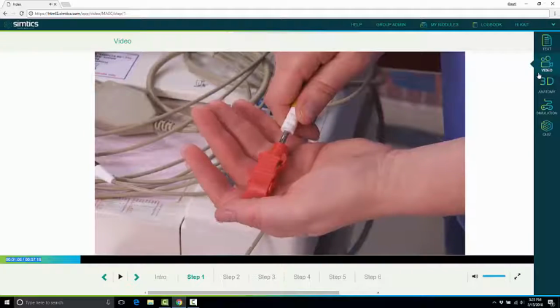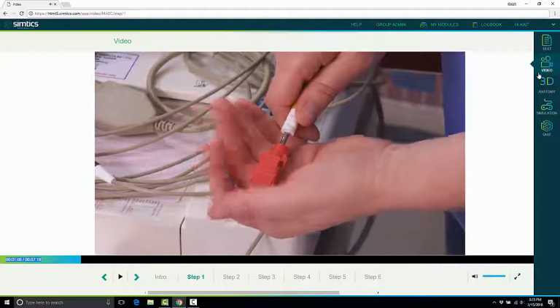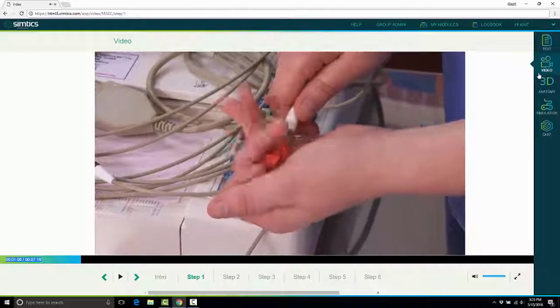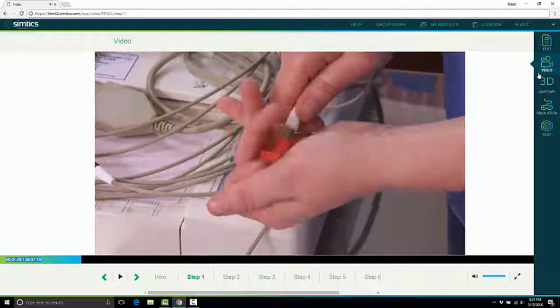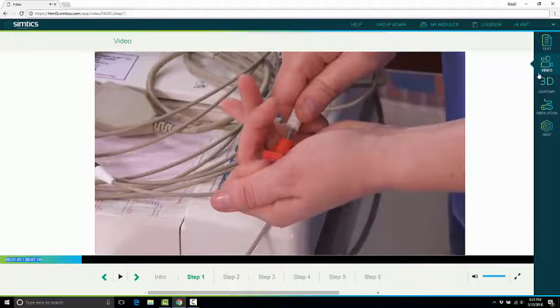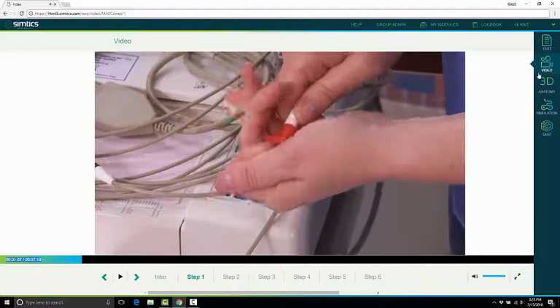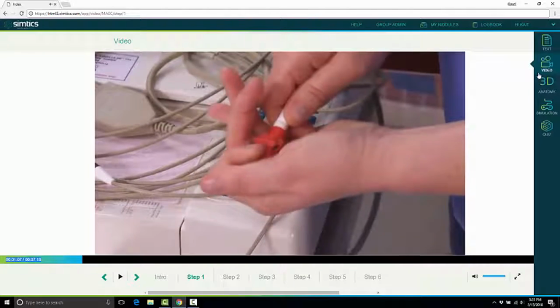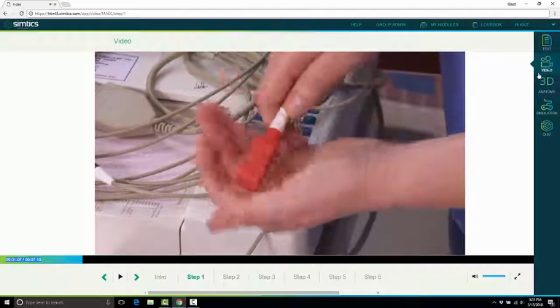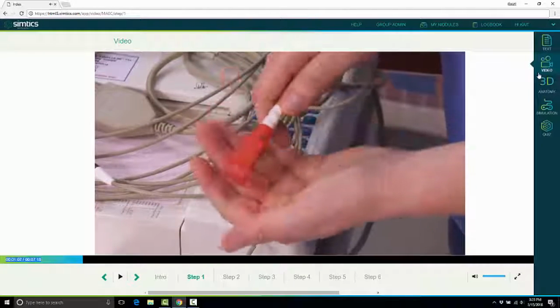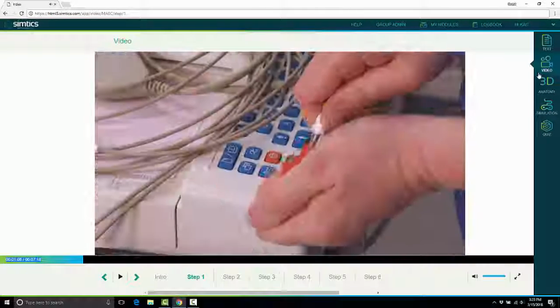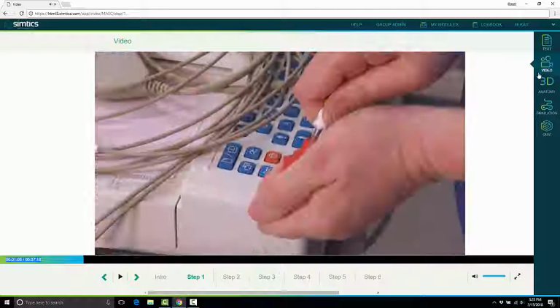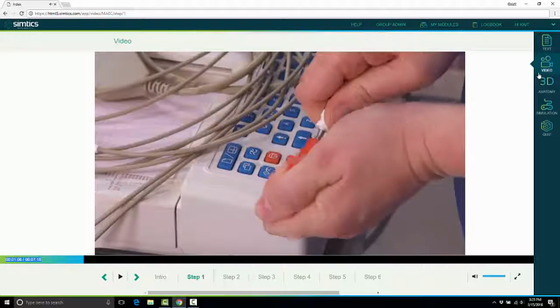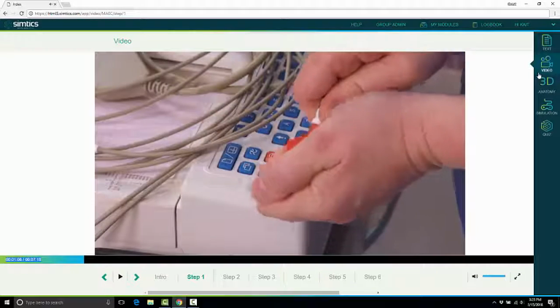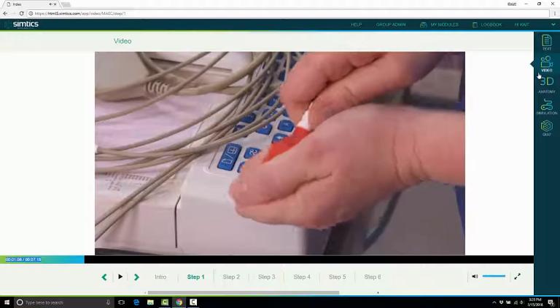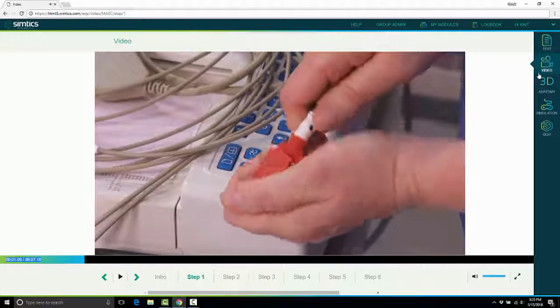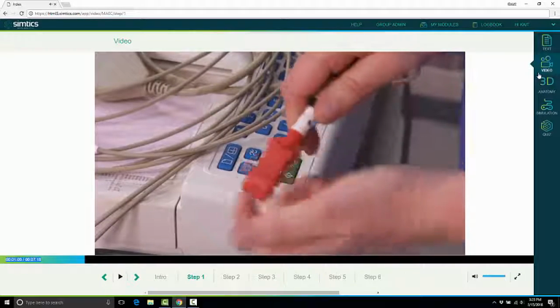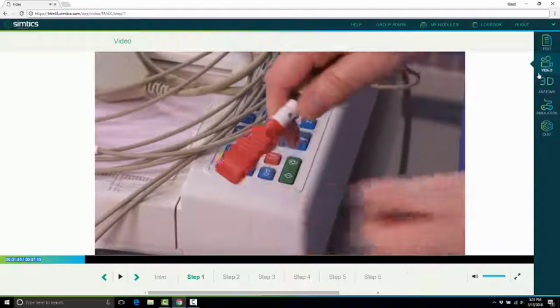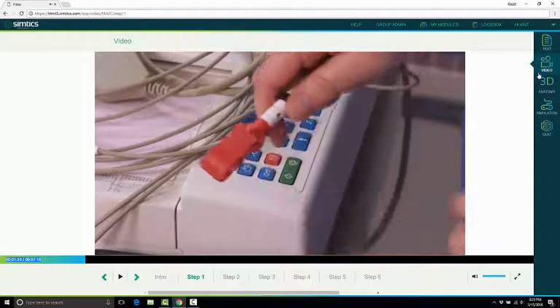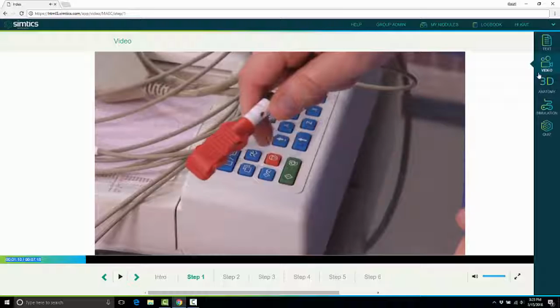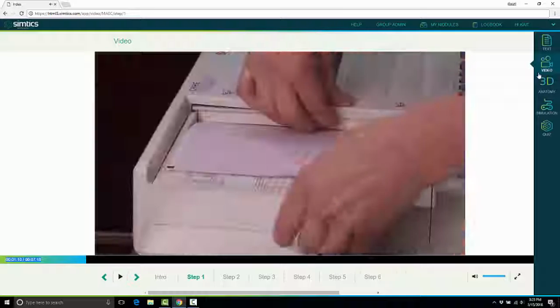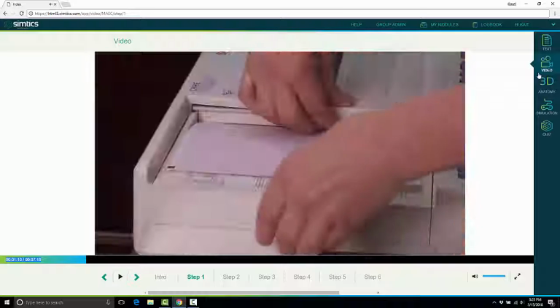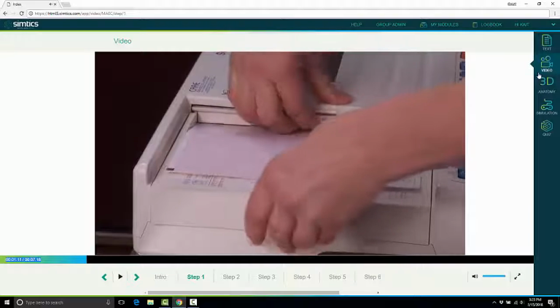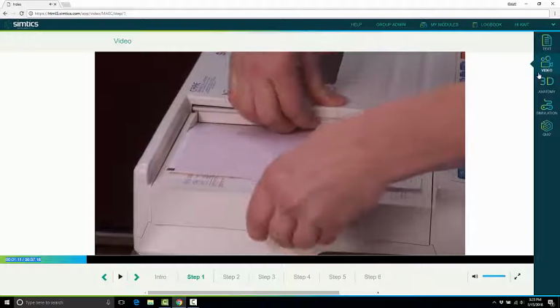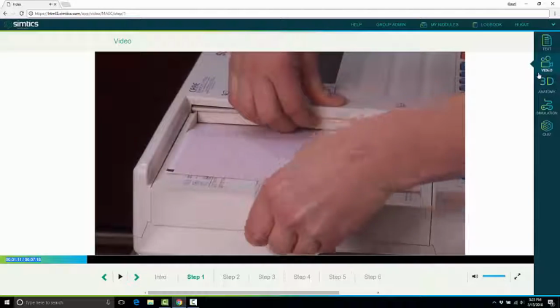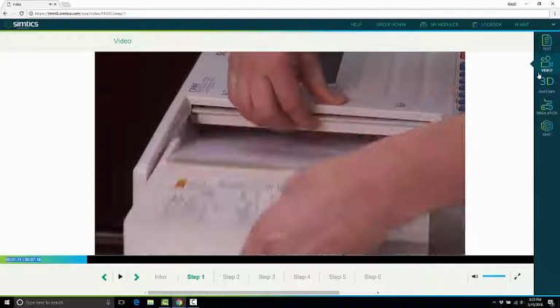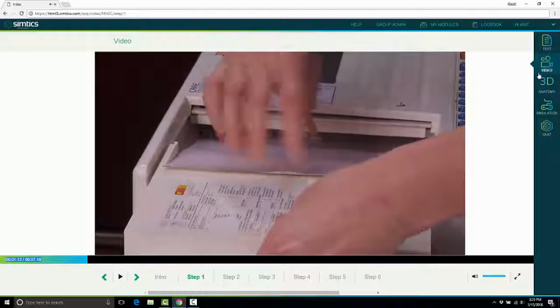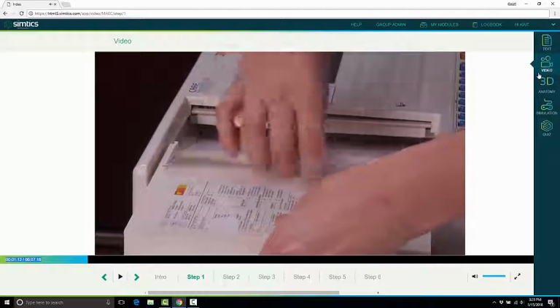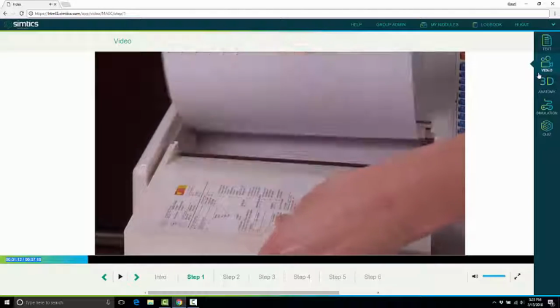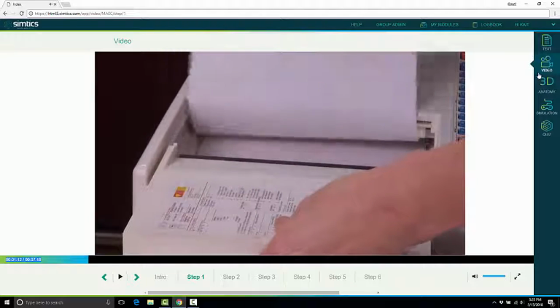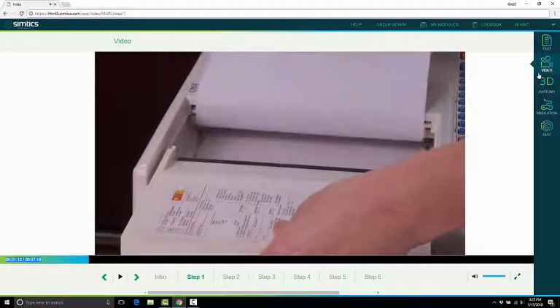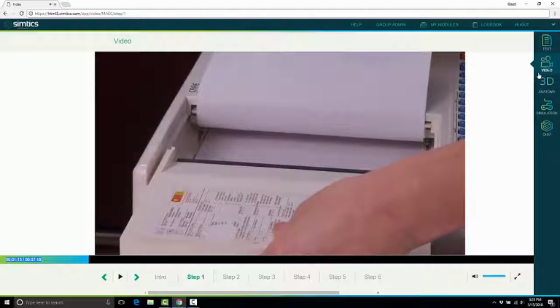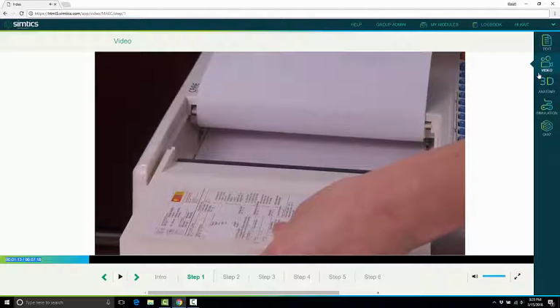There is a voice speaking in the background, giving students that step-by-step audio of each step of the procedure as well.